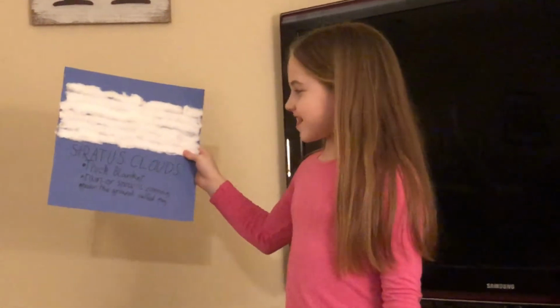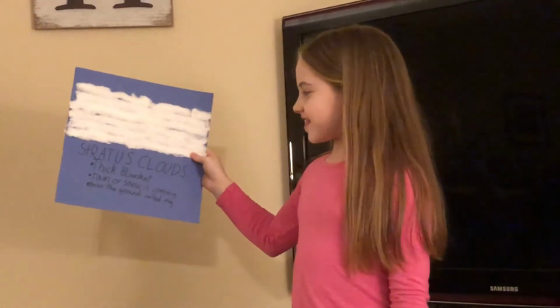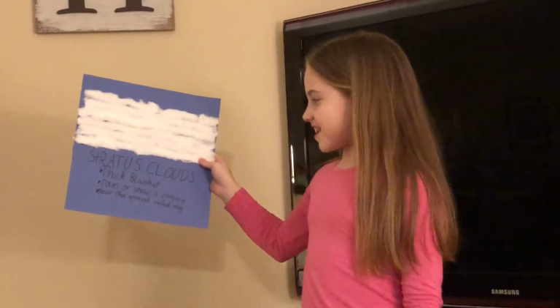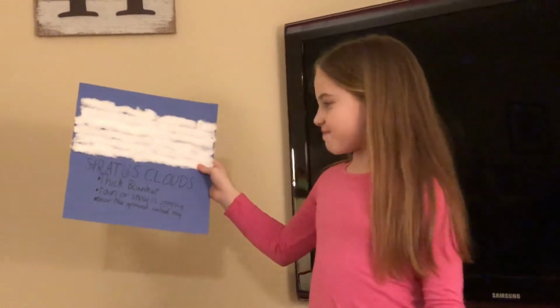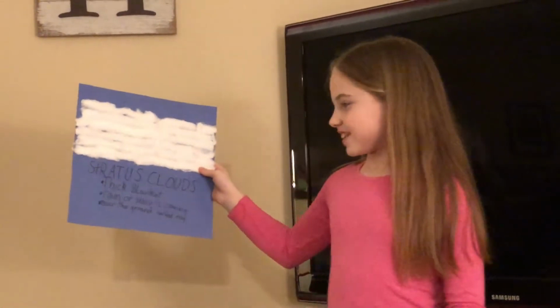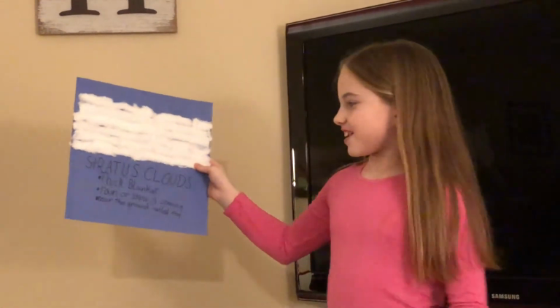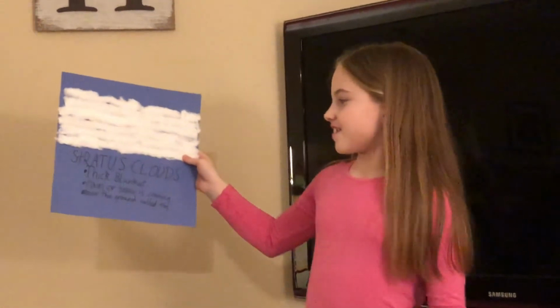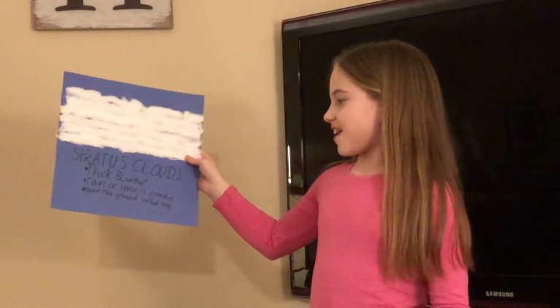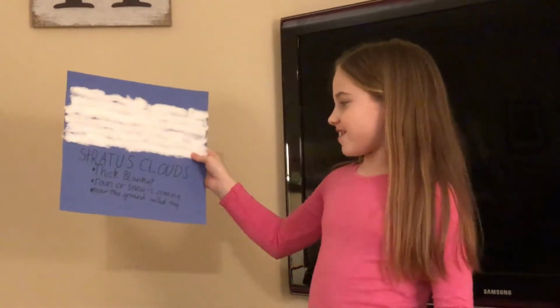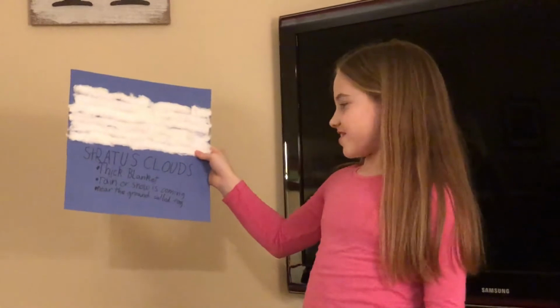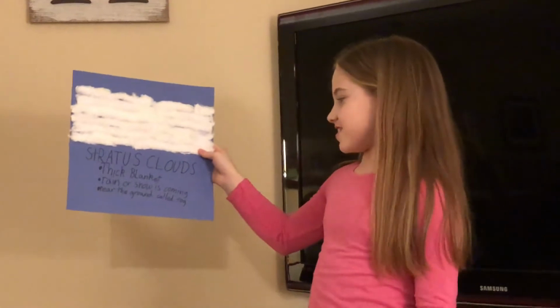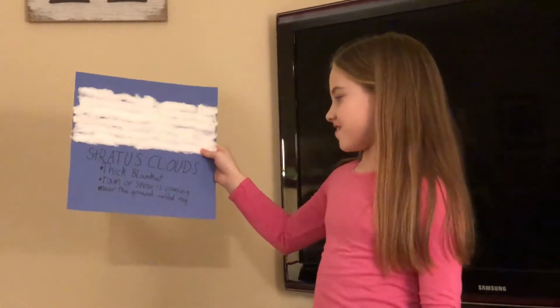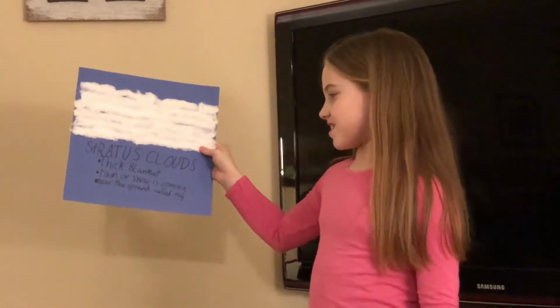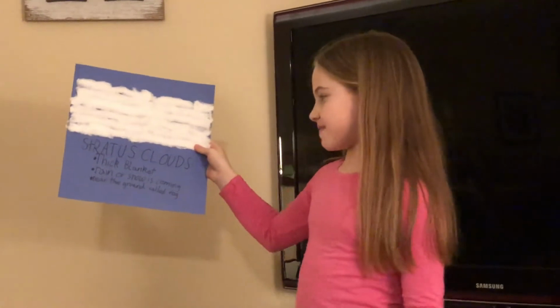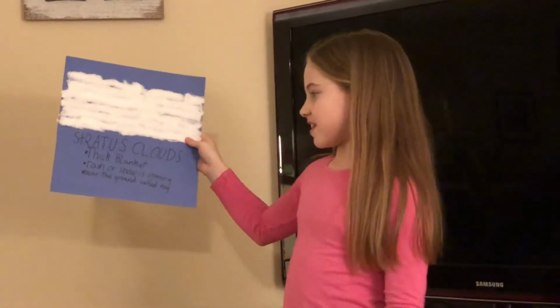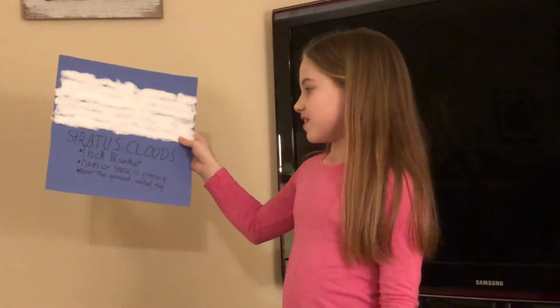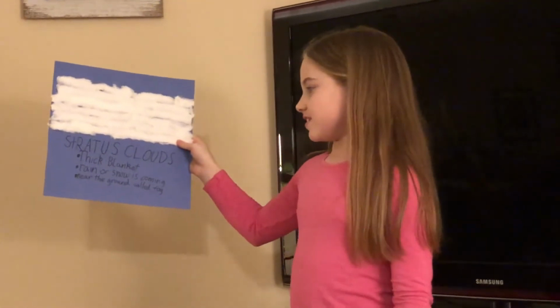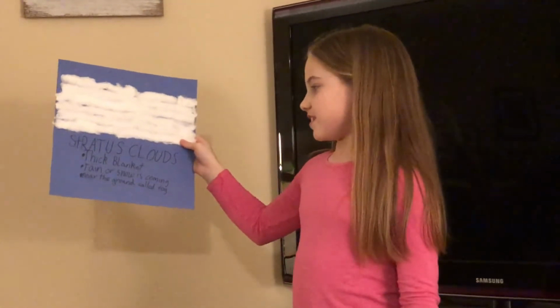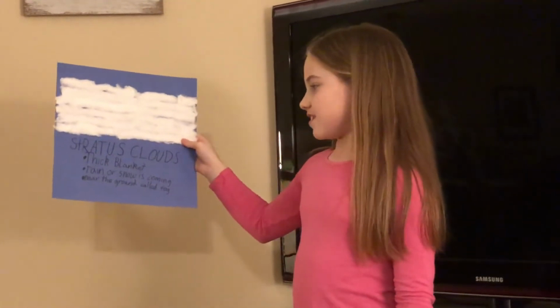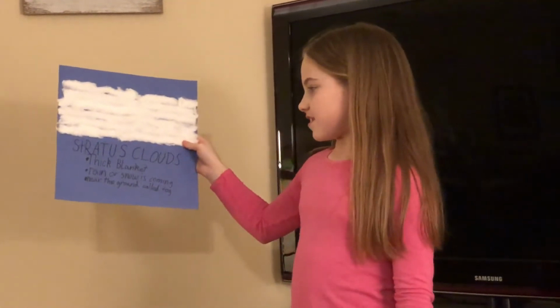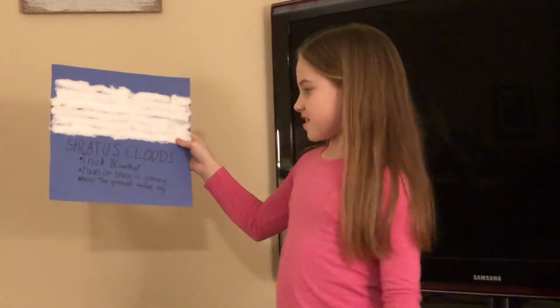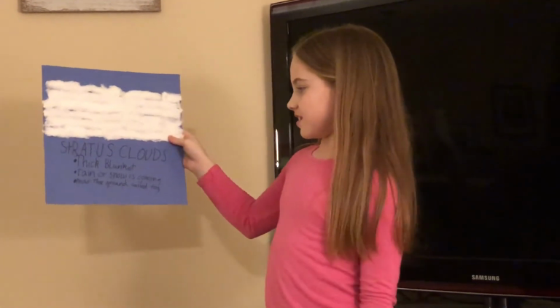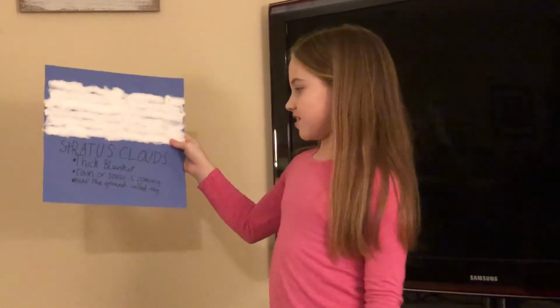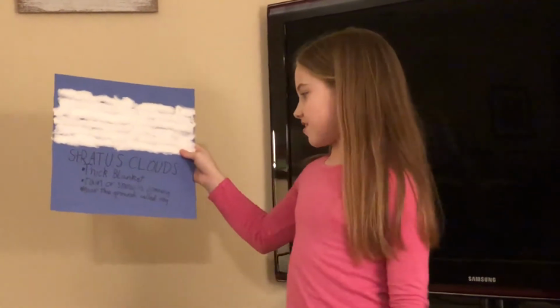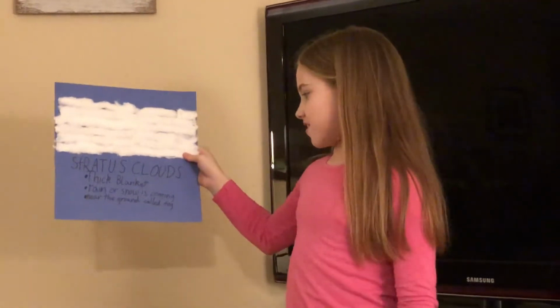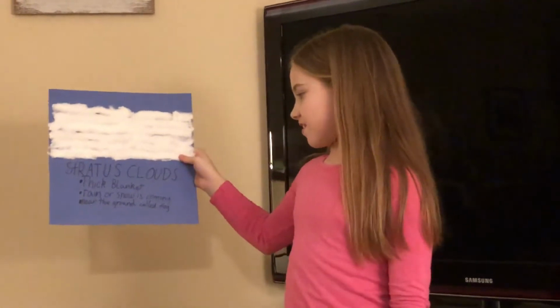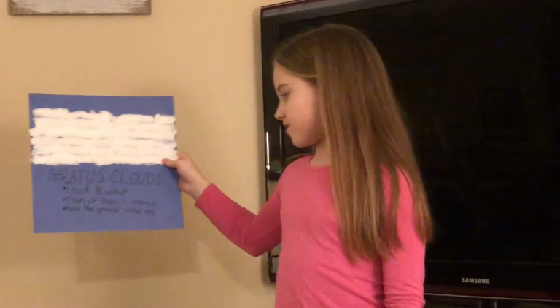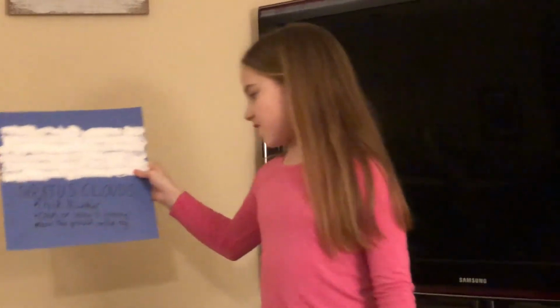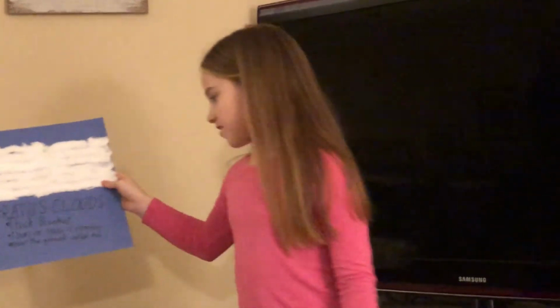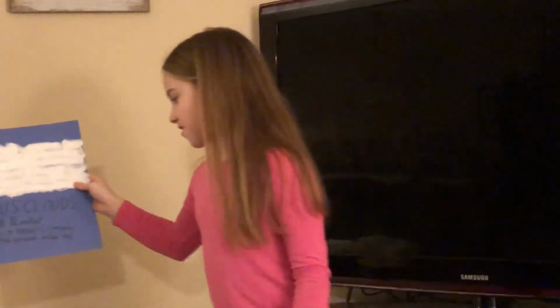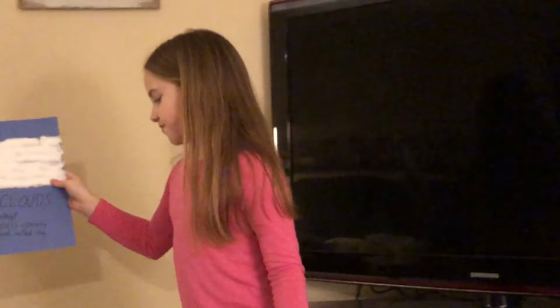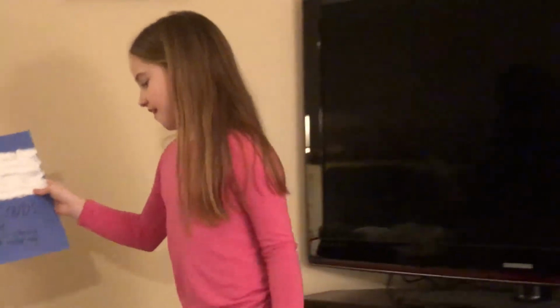Stratus clouds summary: thick blanket, rain or snow is coming, near the ground called fog.